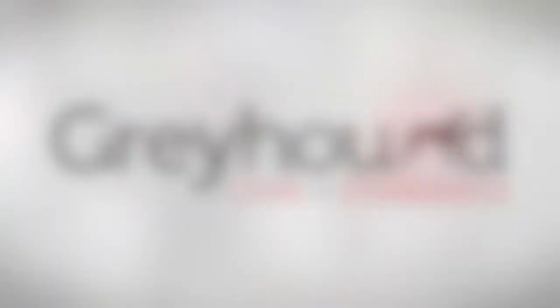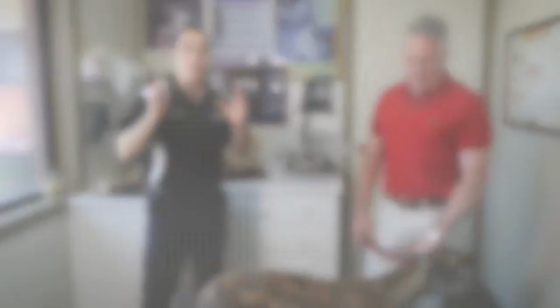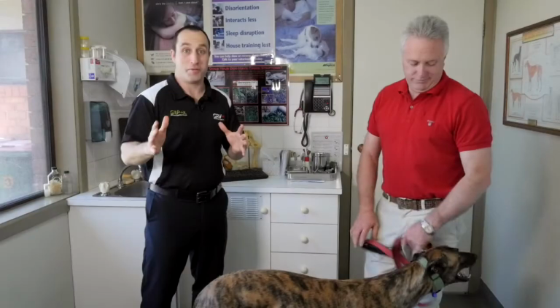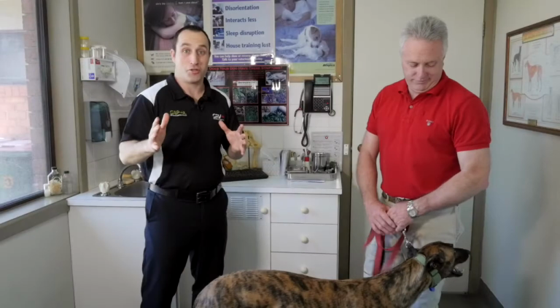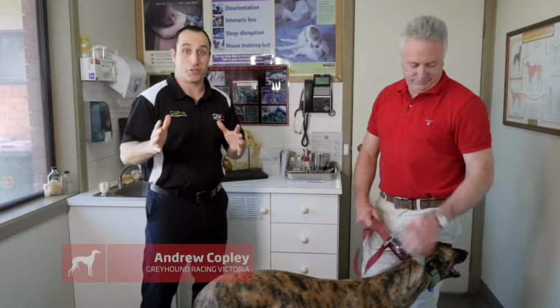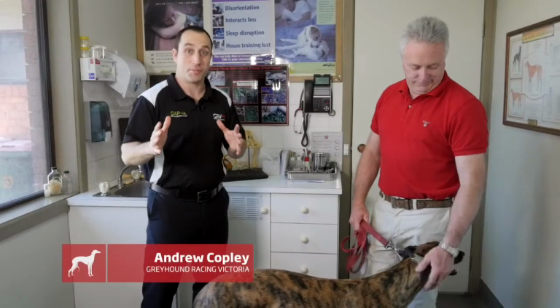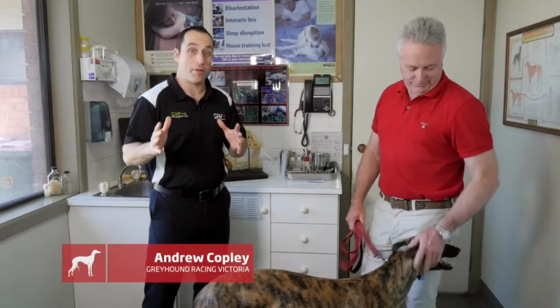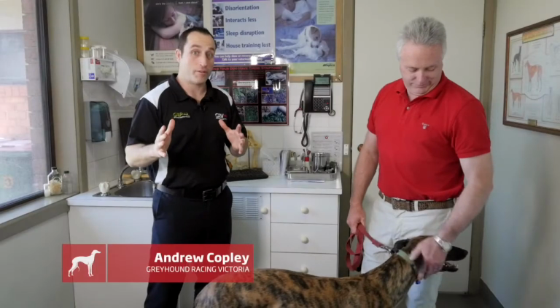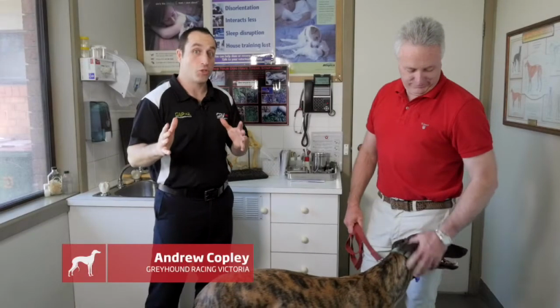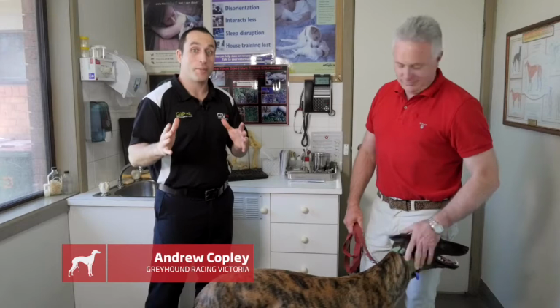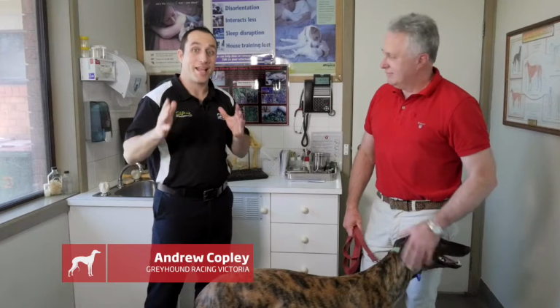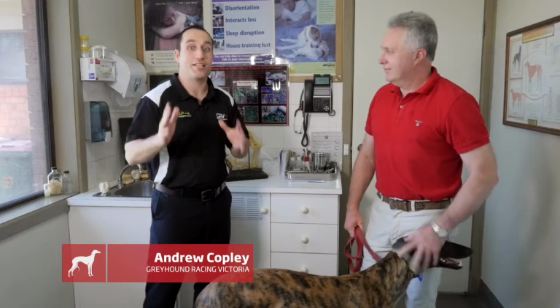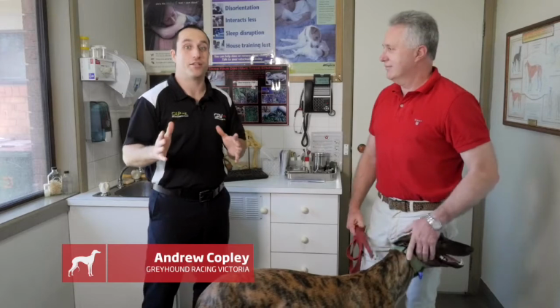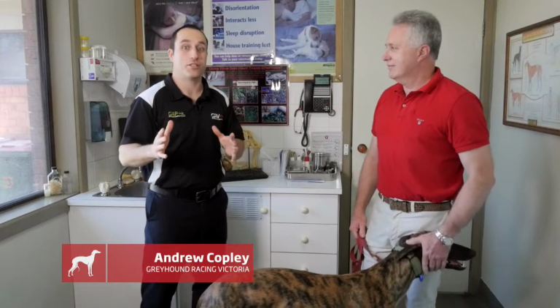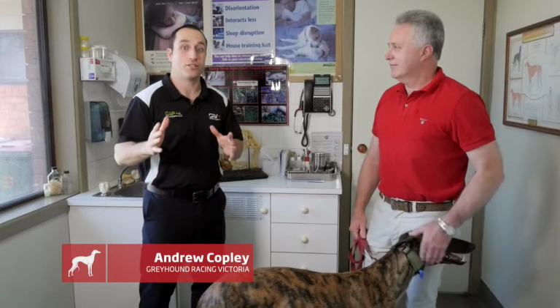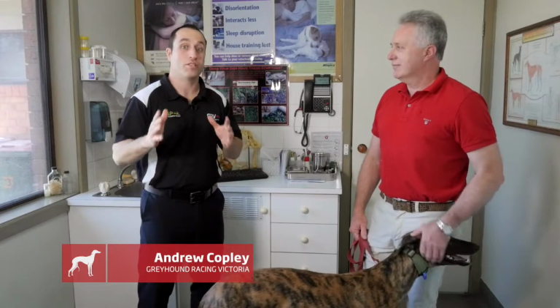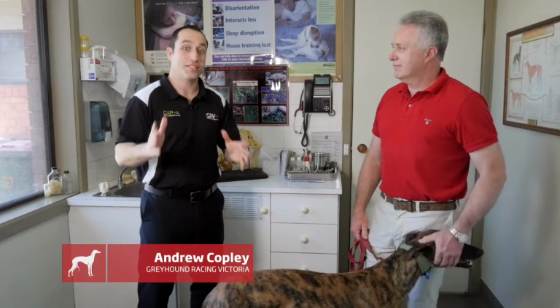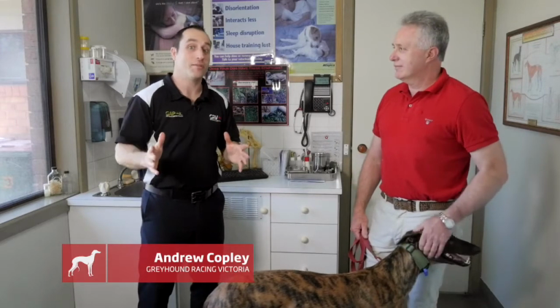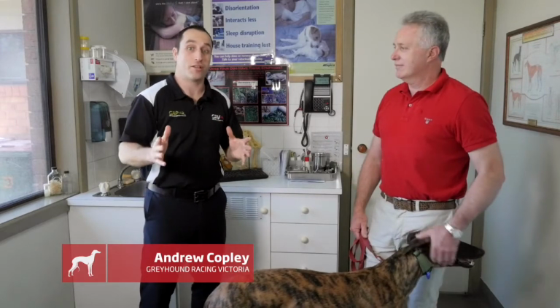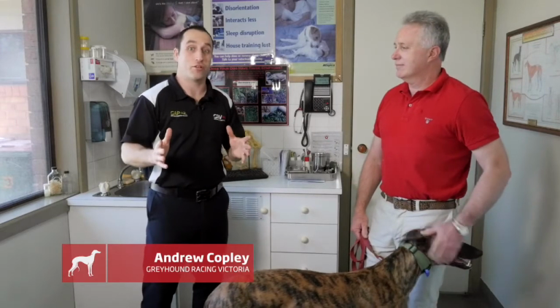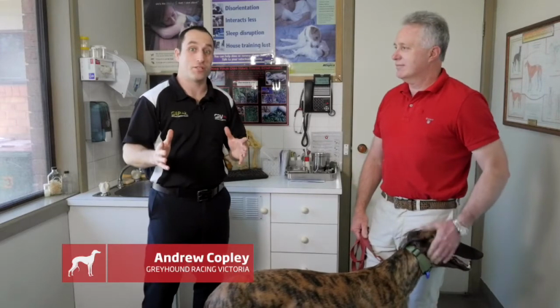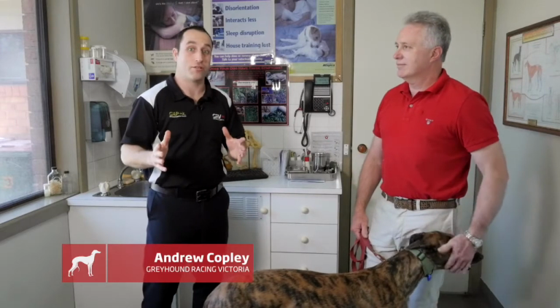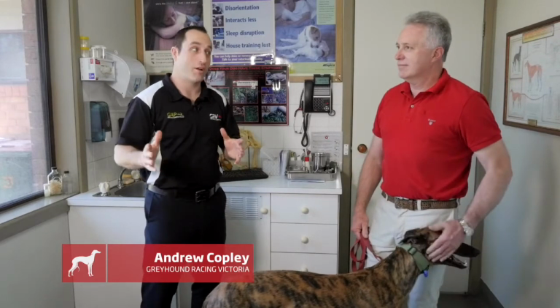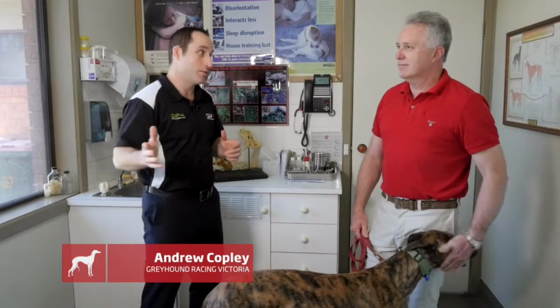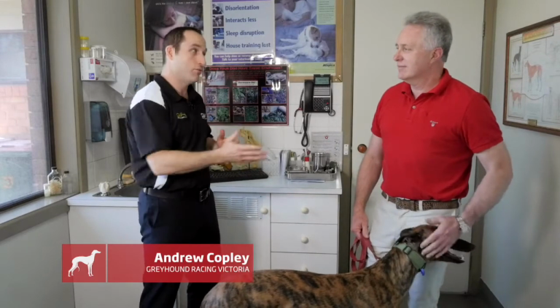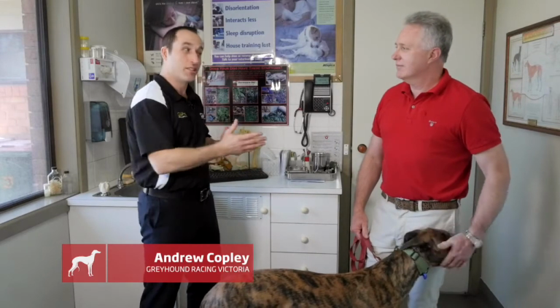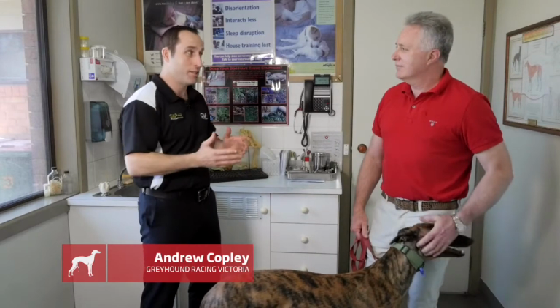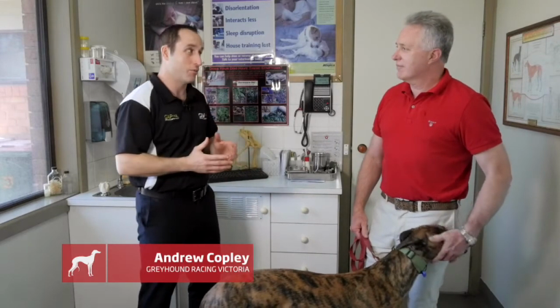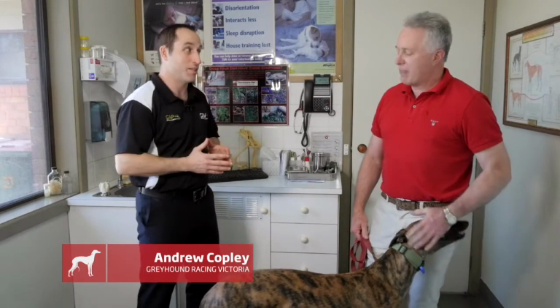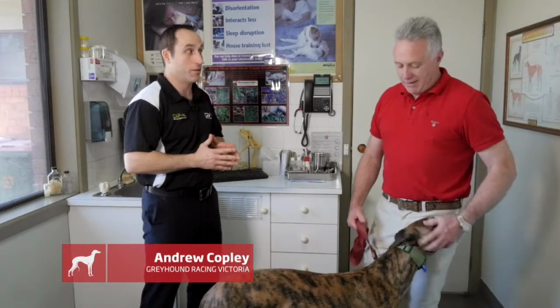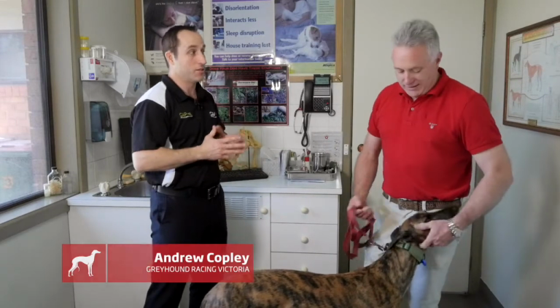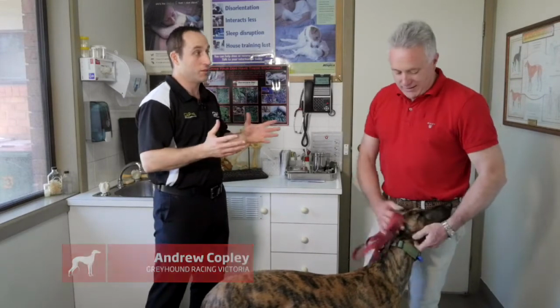I'm here with Dr. Chris Bowemo to talk about acidosis, which is something that occurs in greyhounds. Chris, can you tell us what acidosis is?